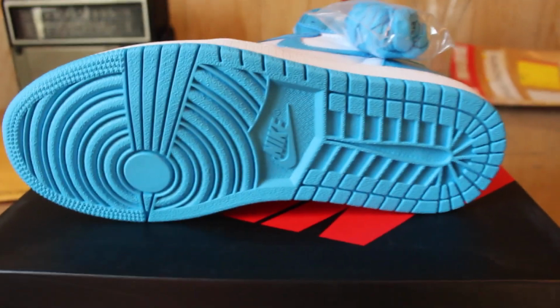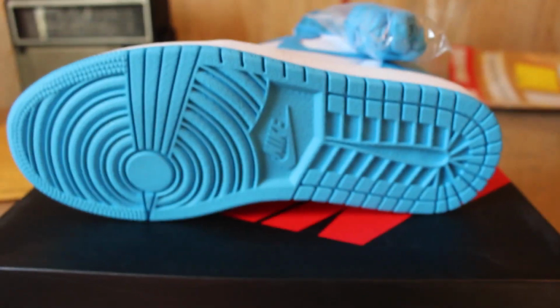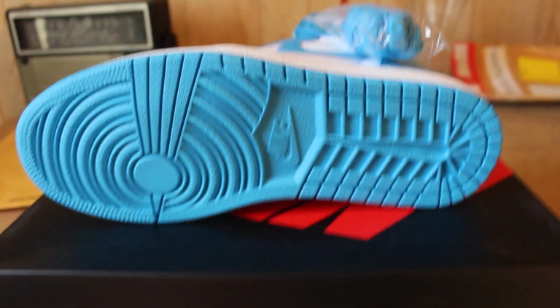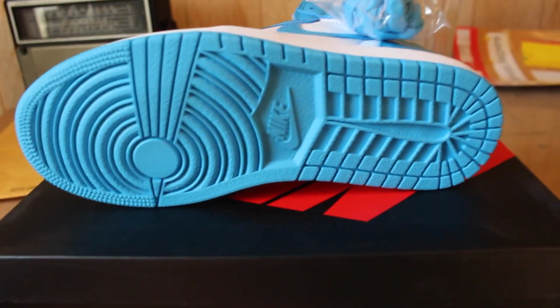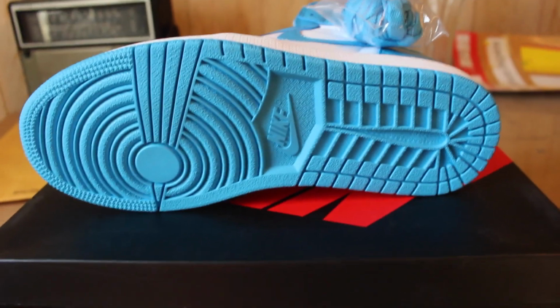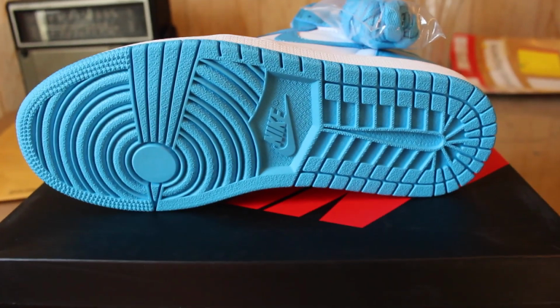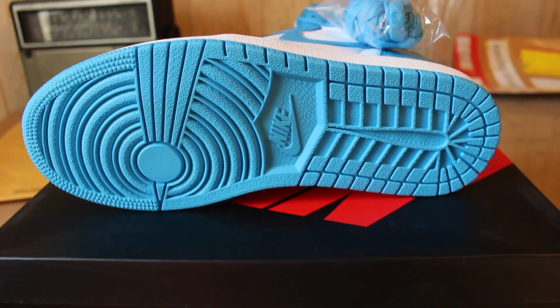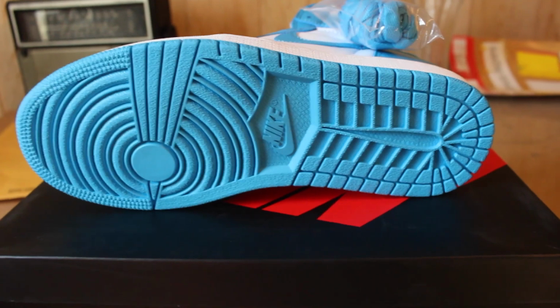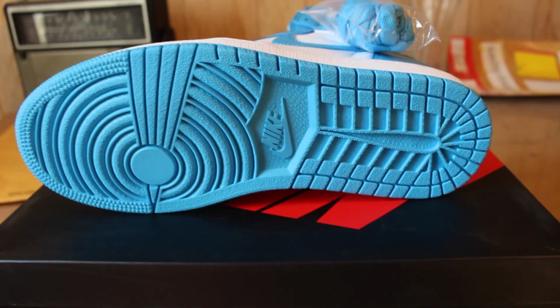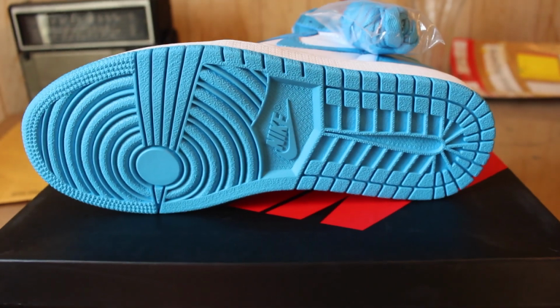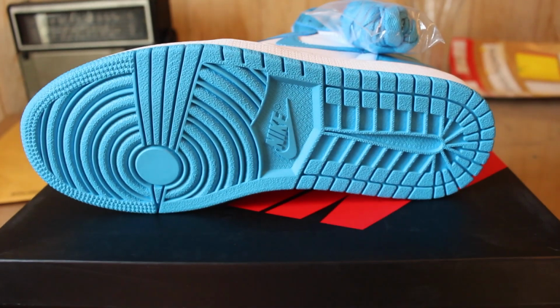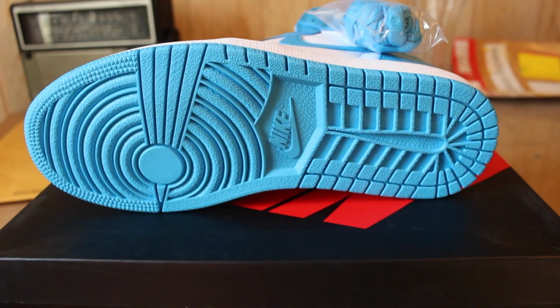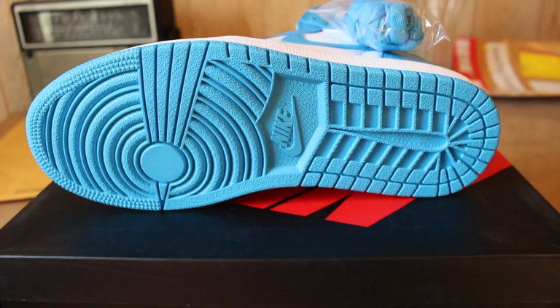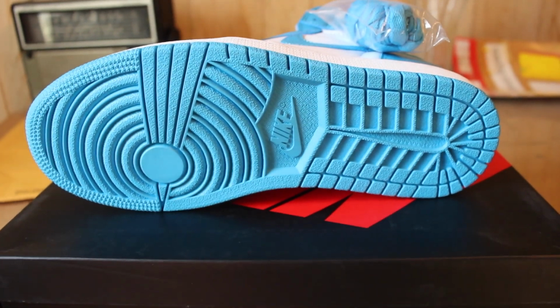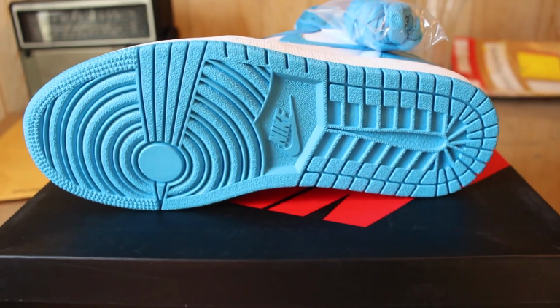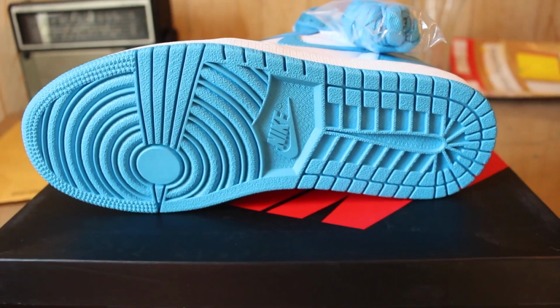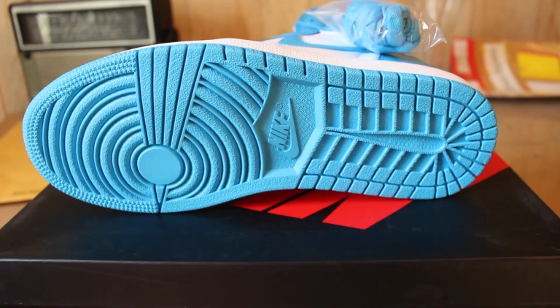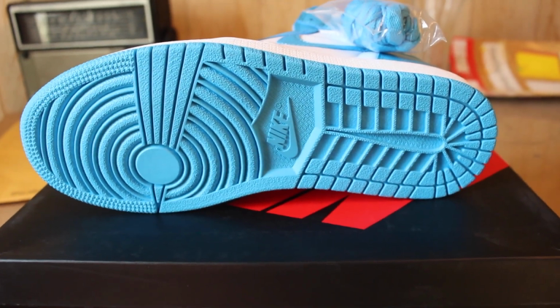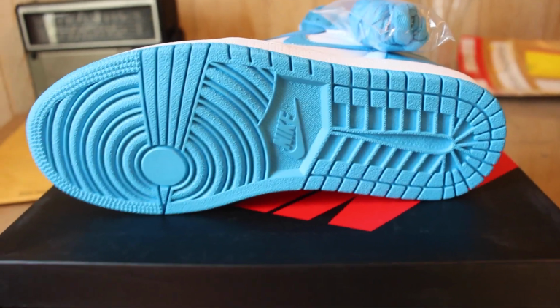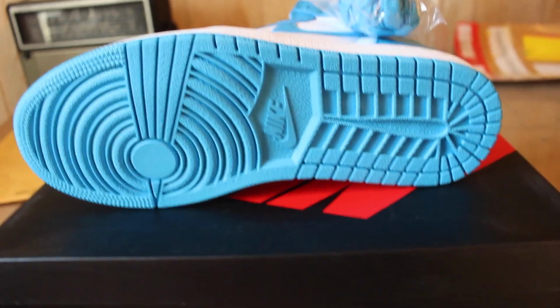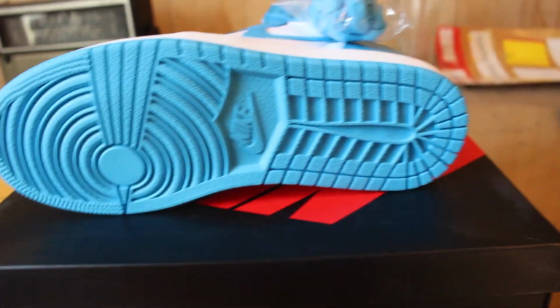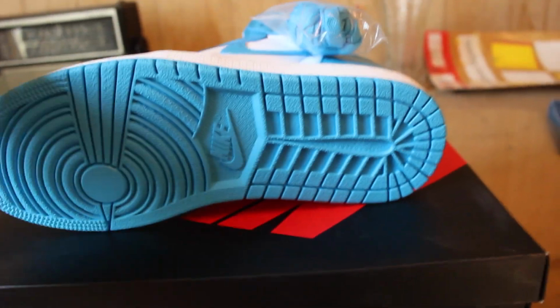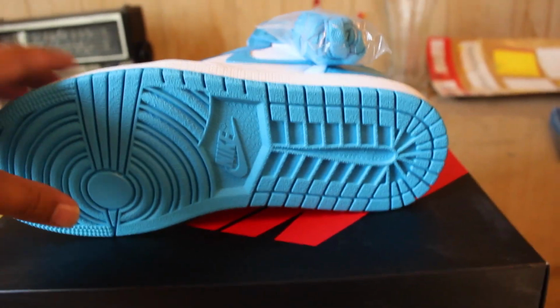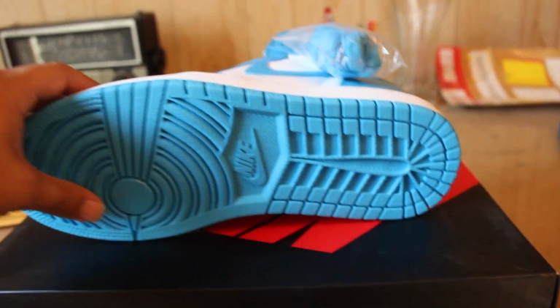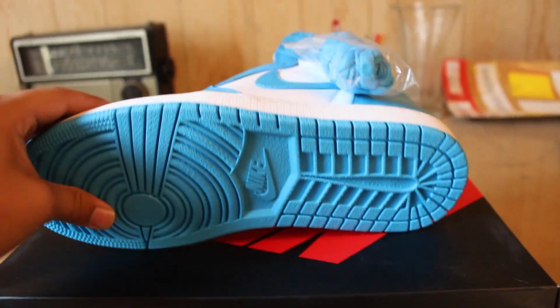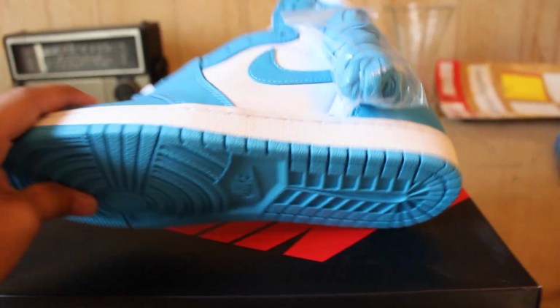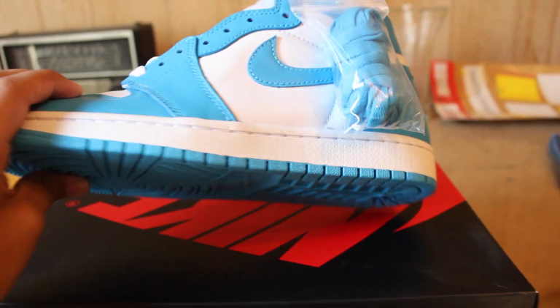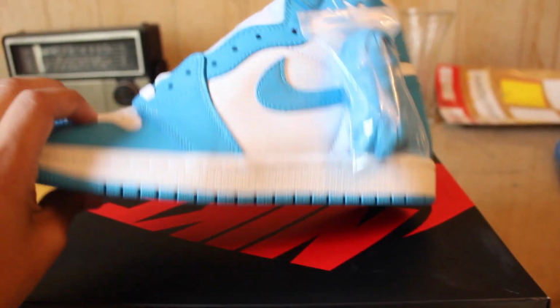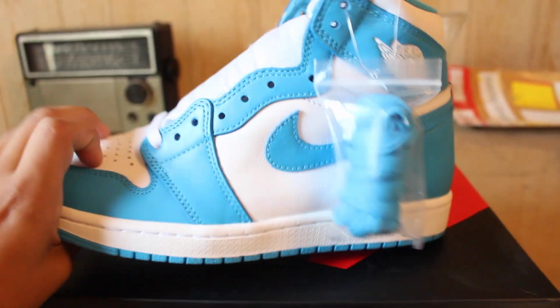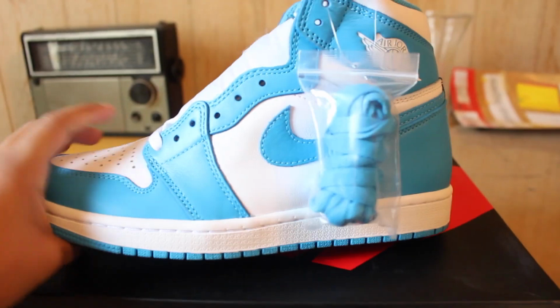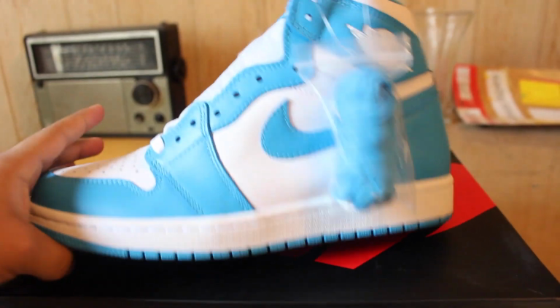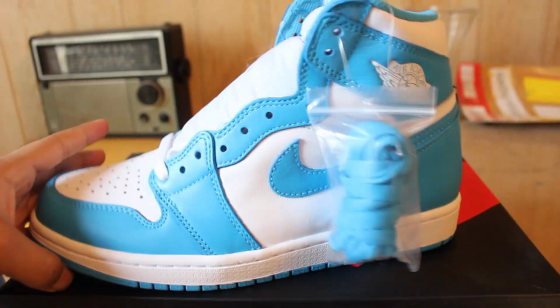The bottom is Carolina blue as well — just a clean white and blue Jordan 1.